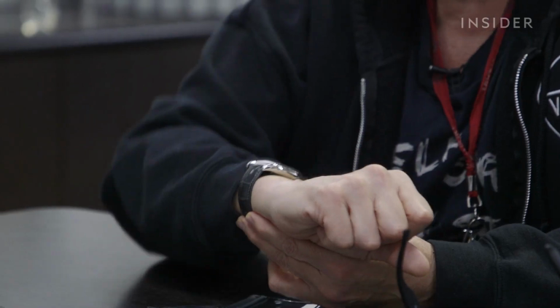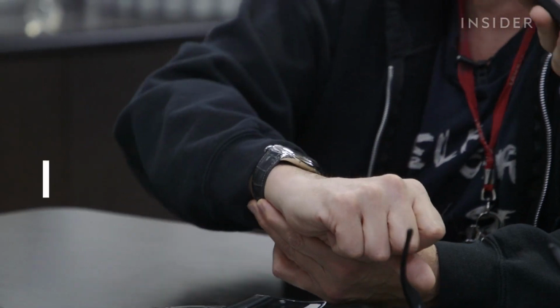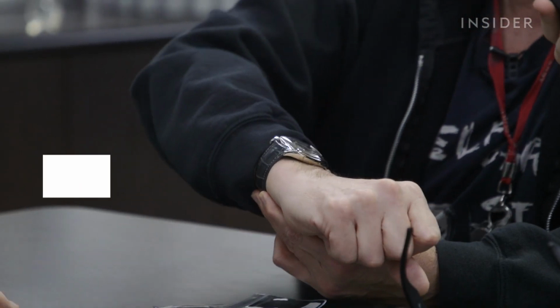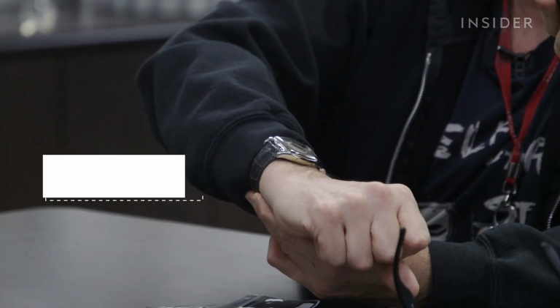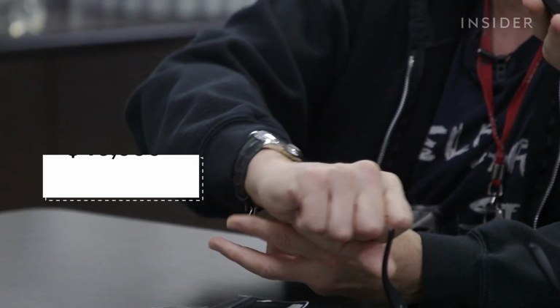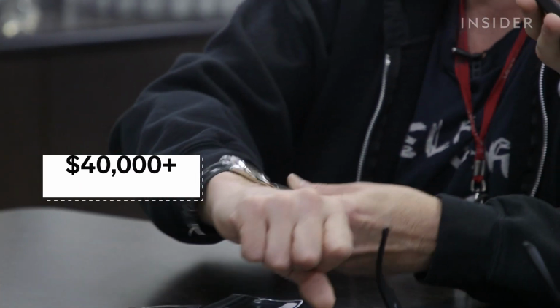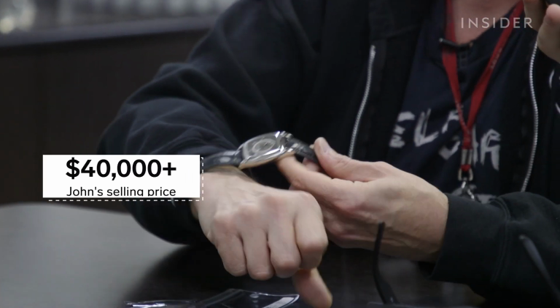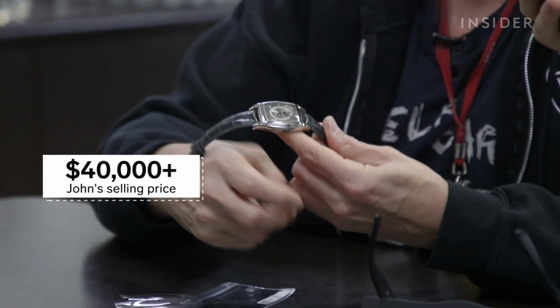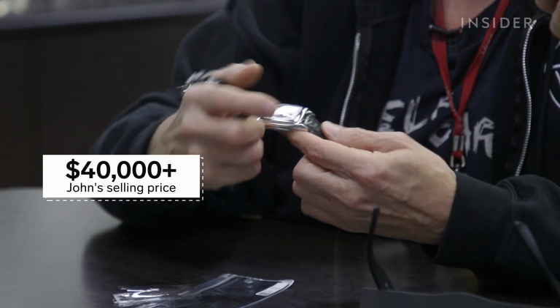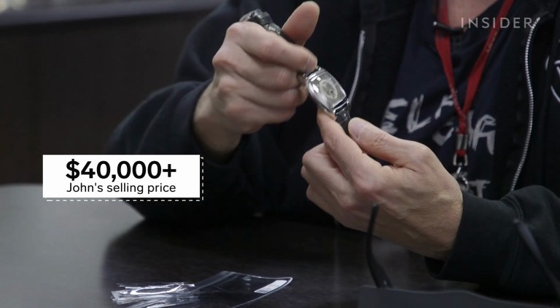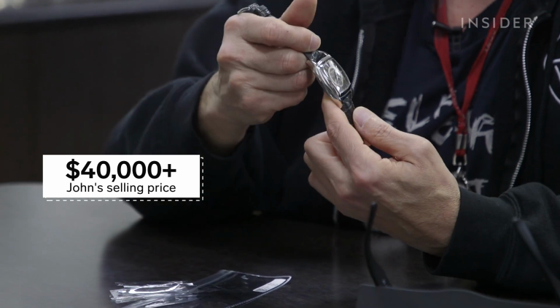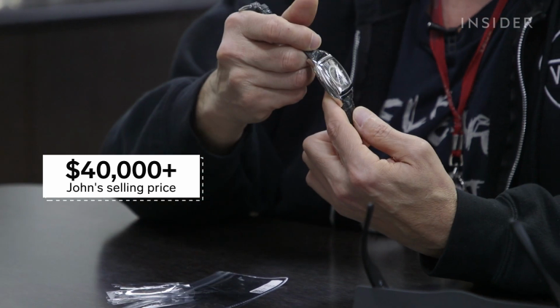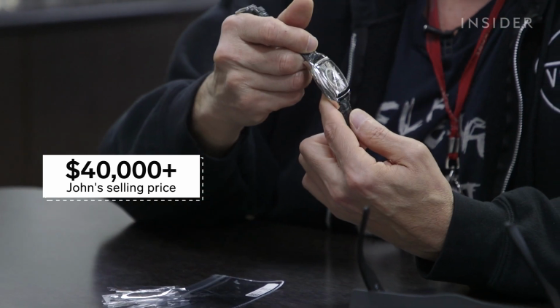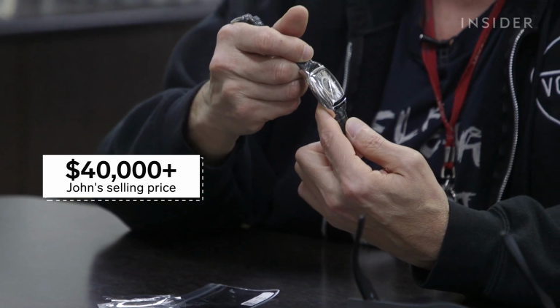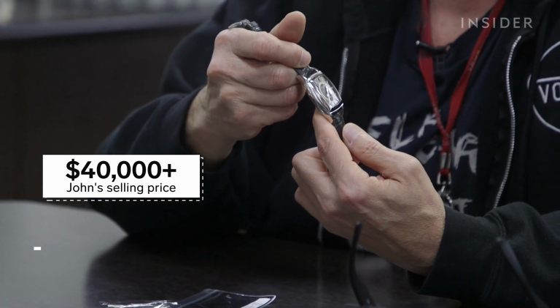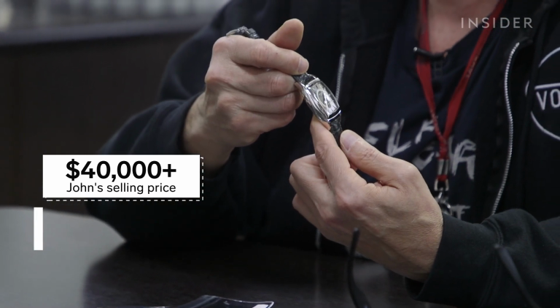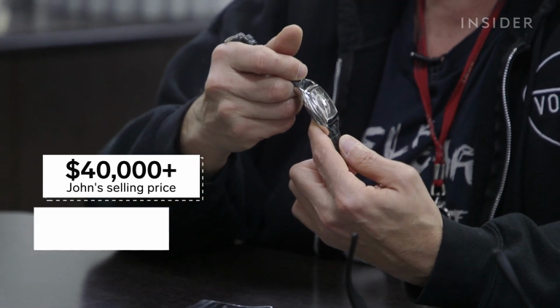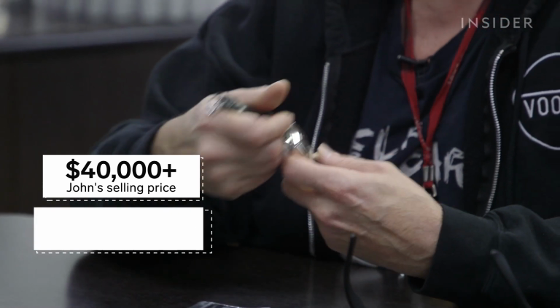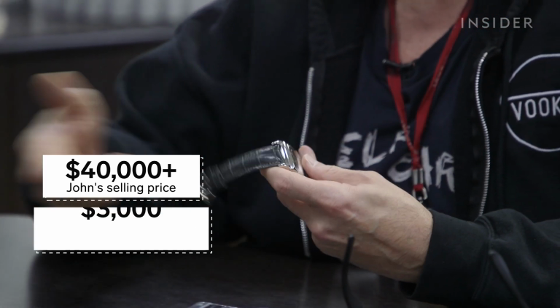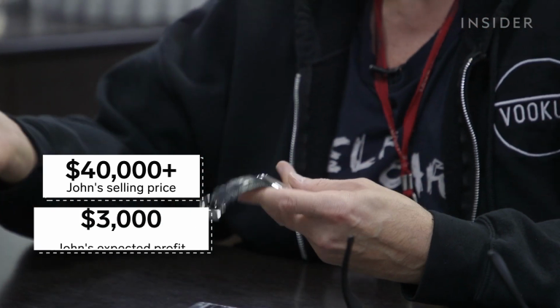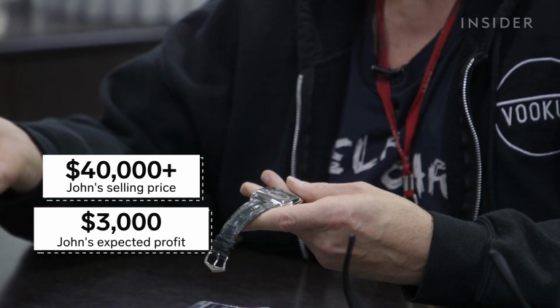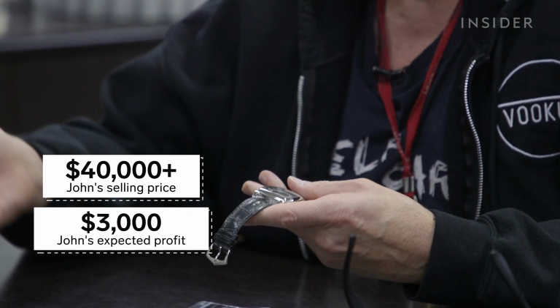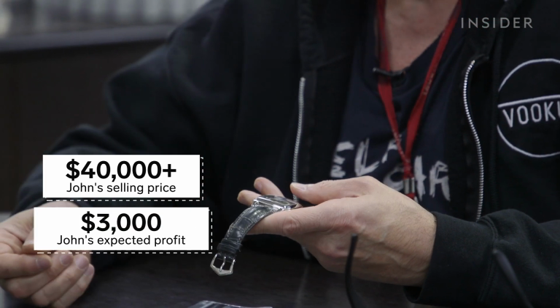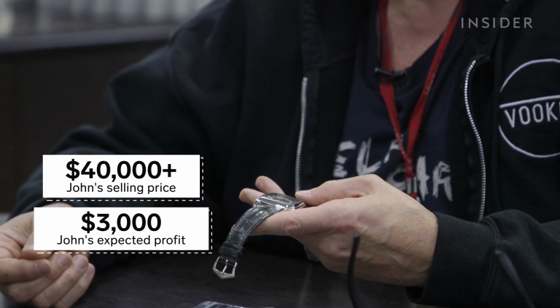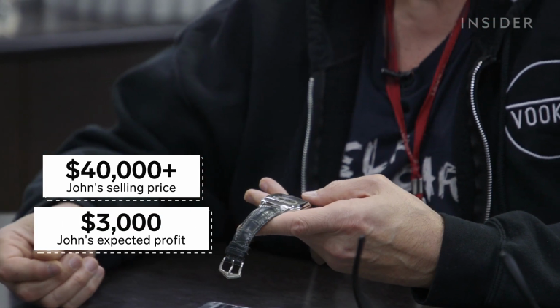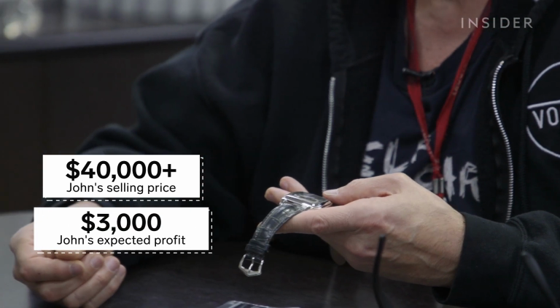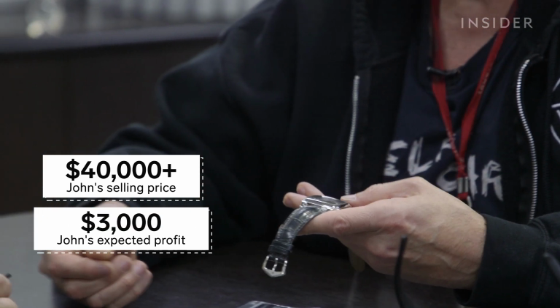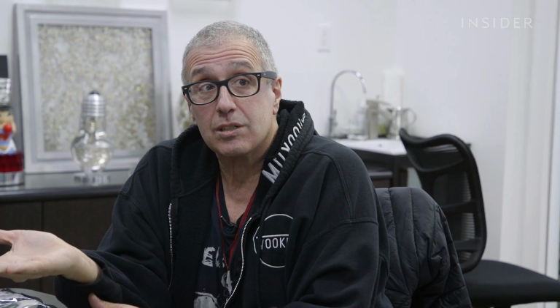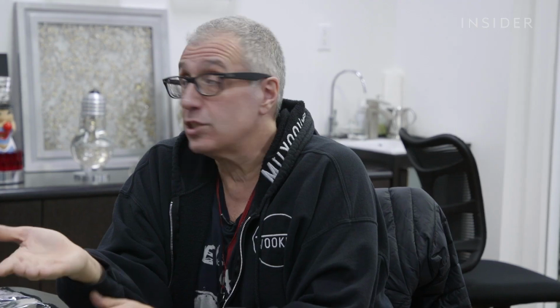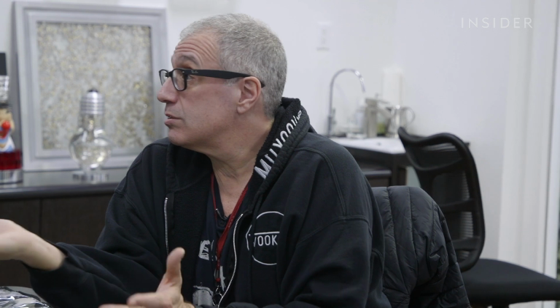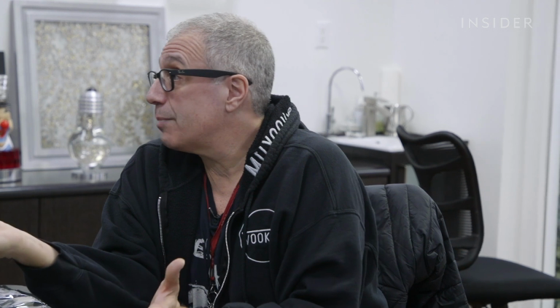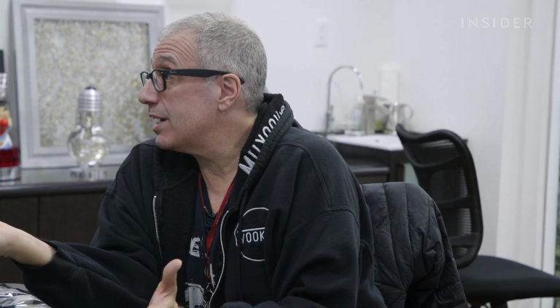This watch will be sold for $40,000 and change, so I'll make $3,000 on the watch — which is not bad.